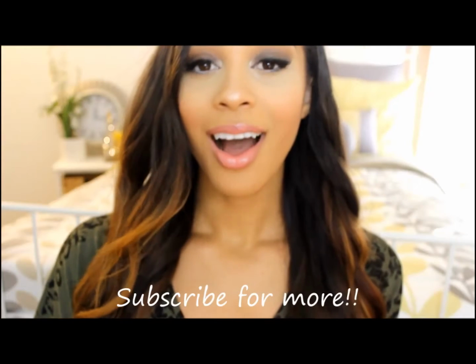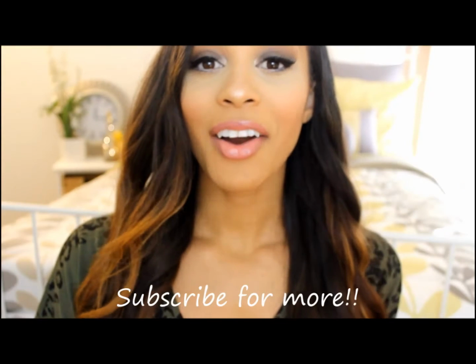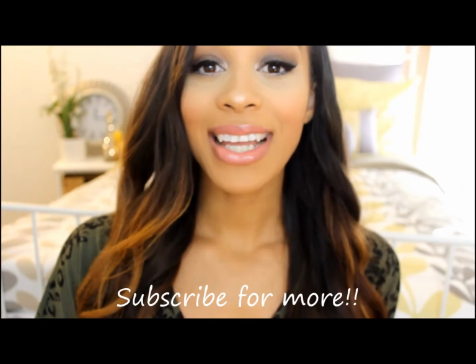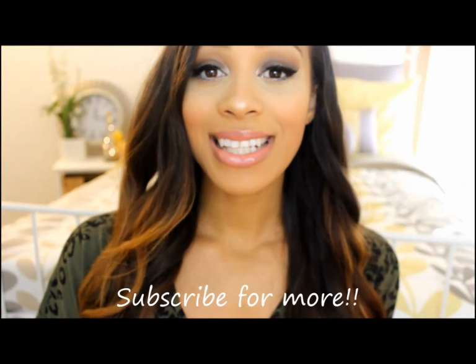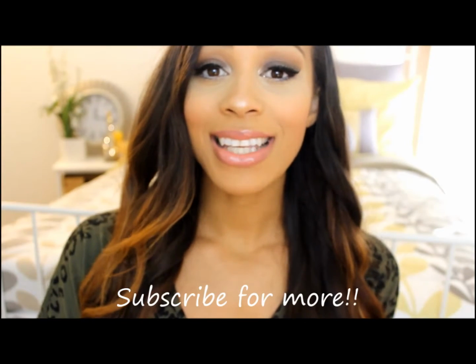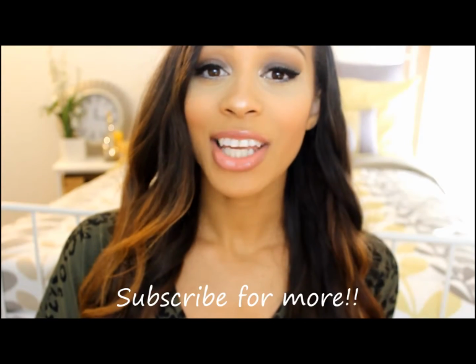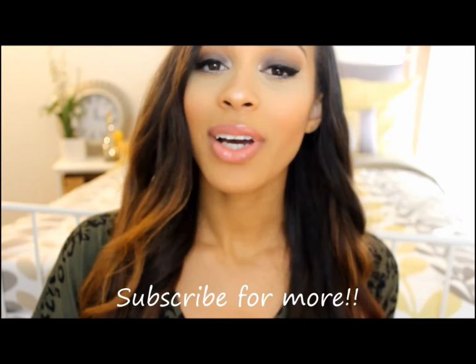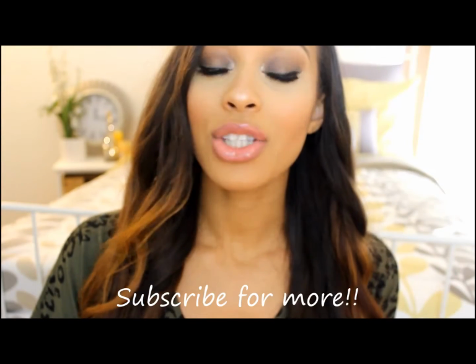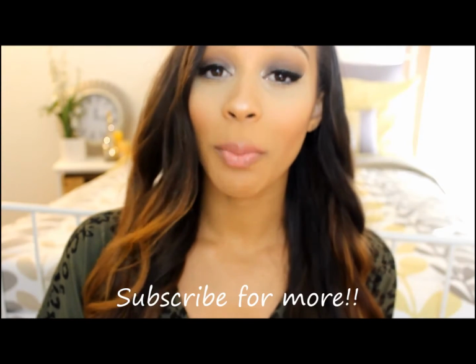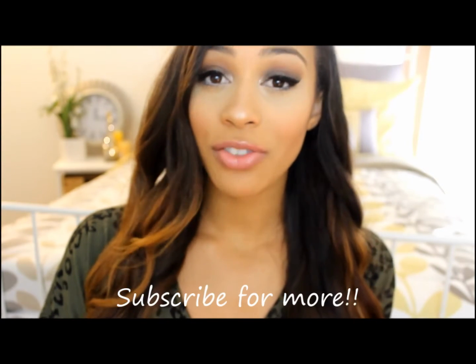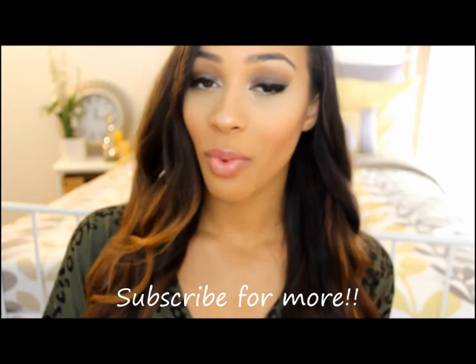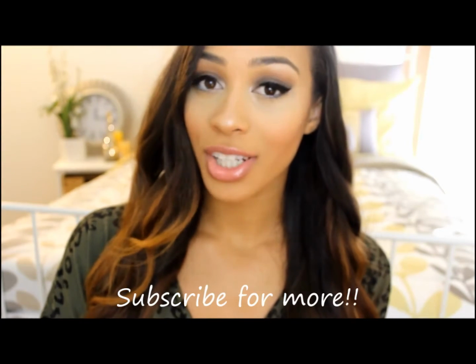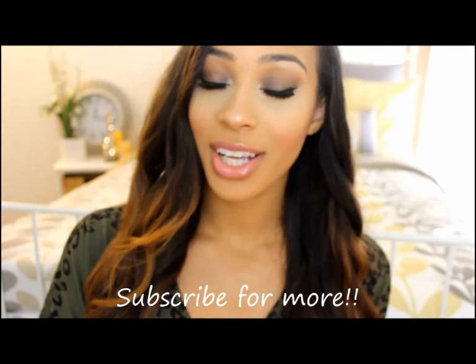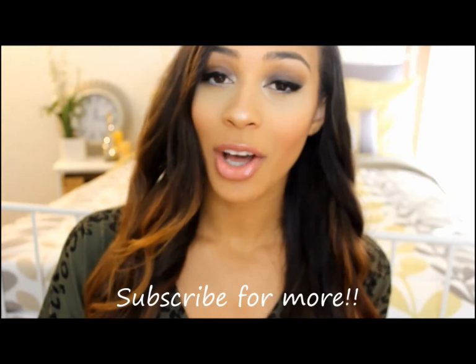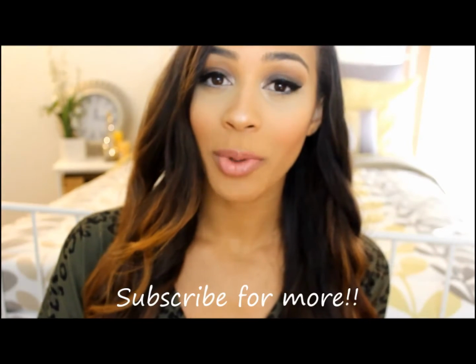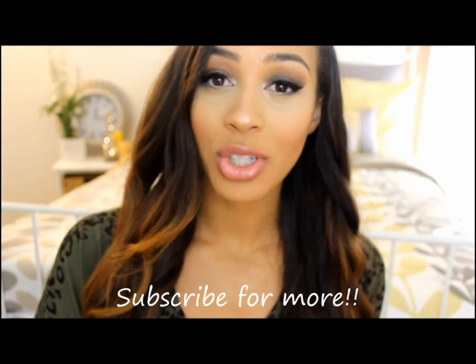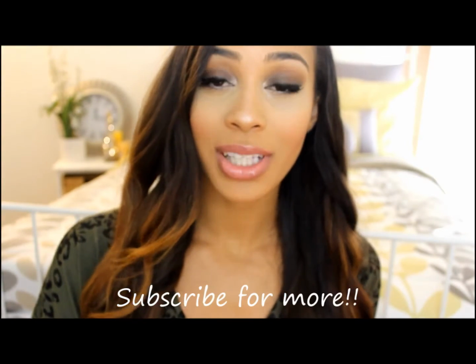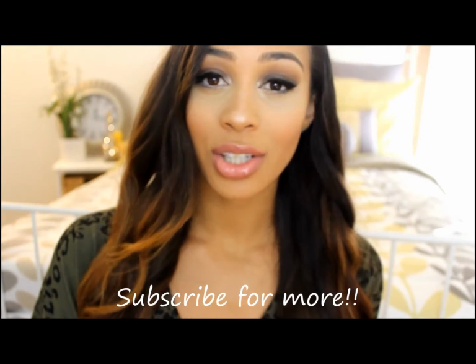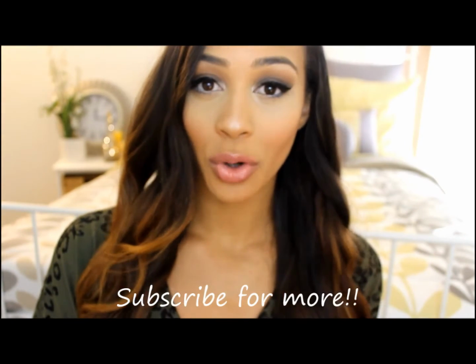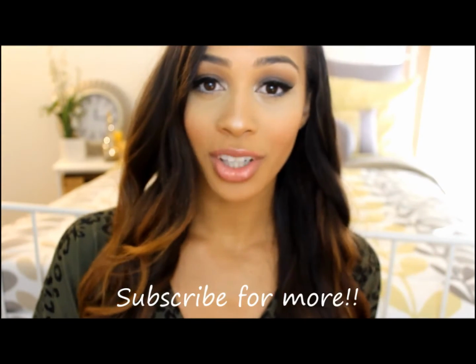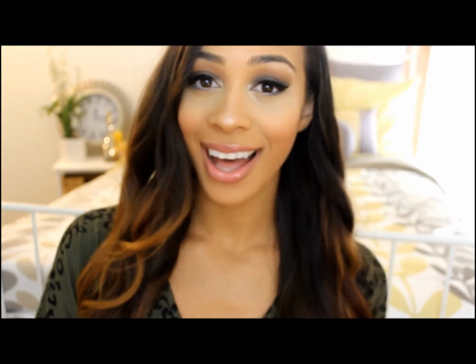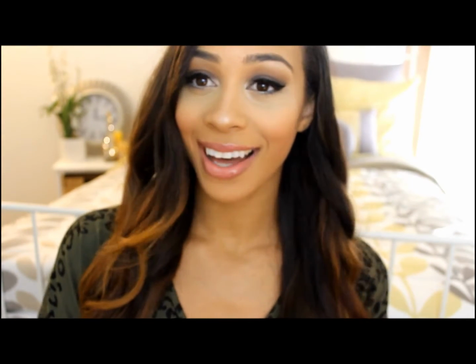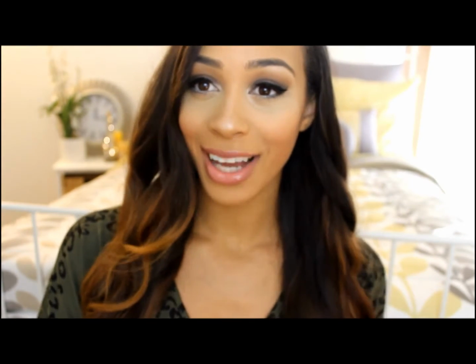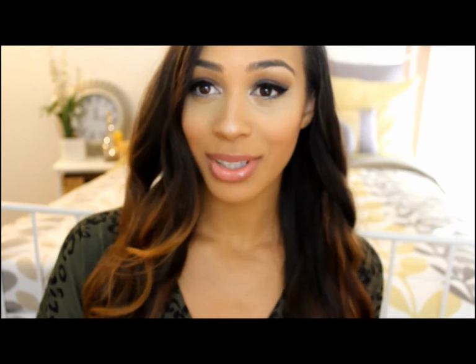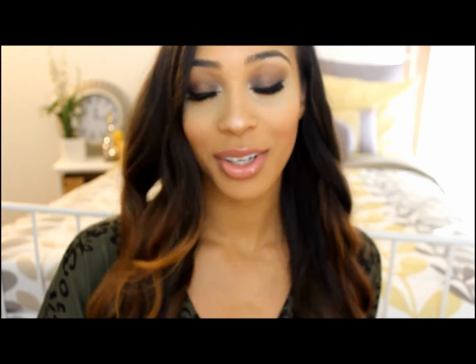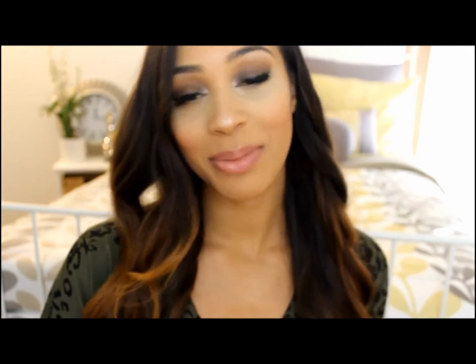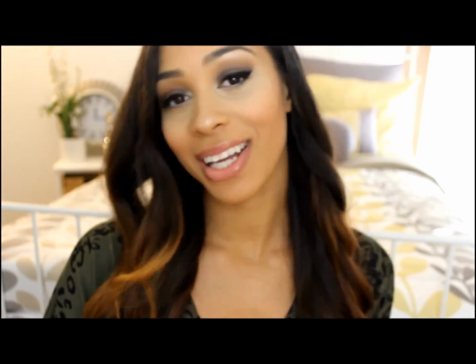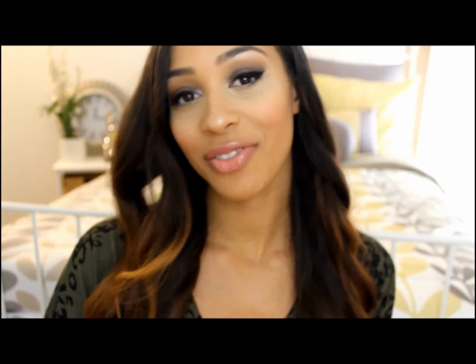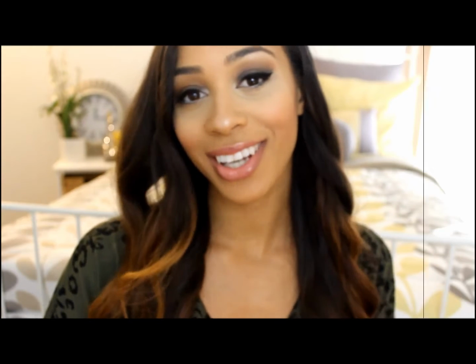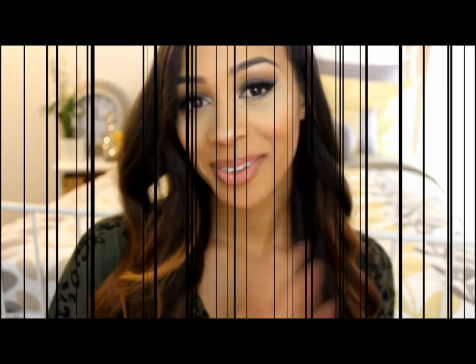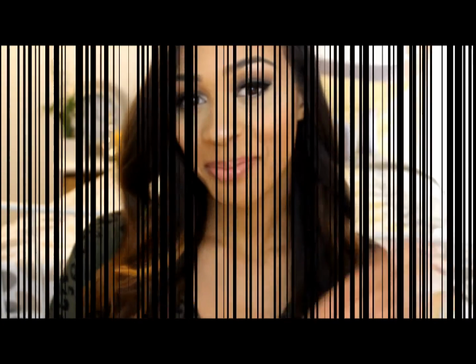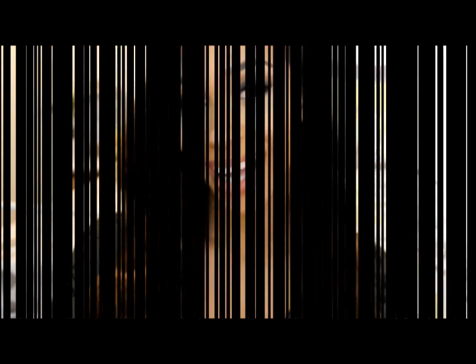All right, that's it. Thank you guys so much for watching. I hope you enjoyed this tutorial and I'll see you guys in my next video. Bye.